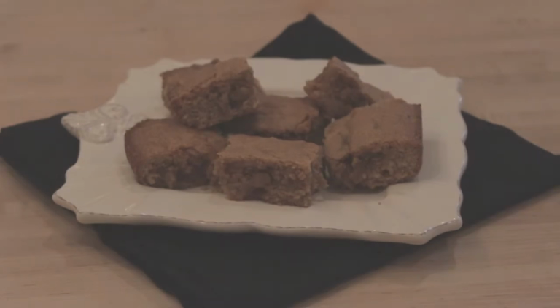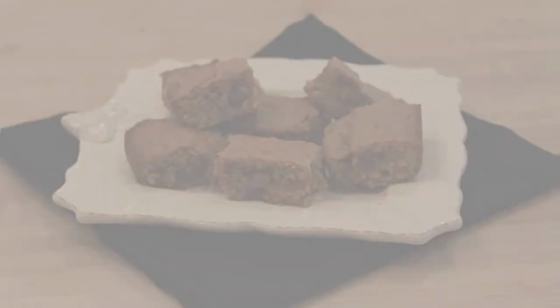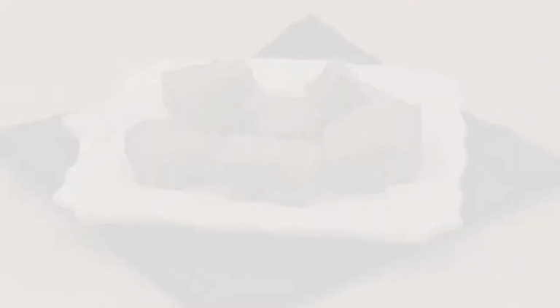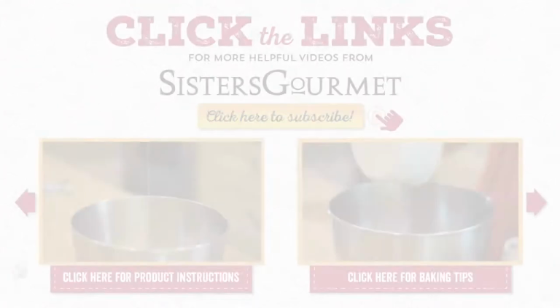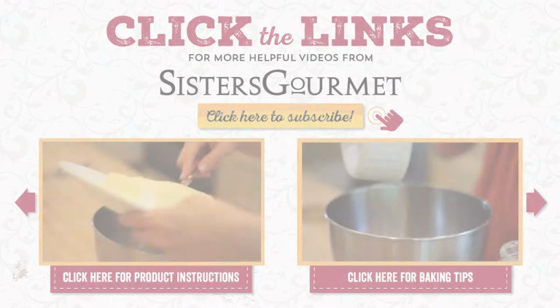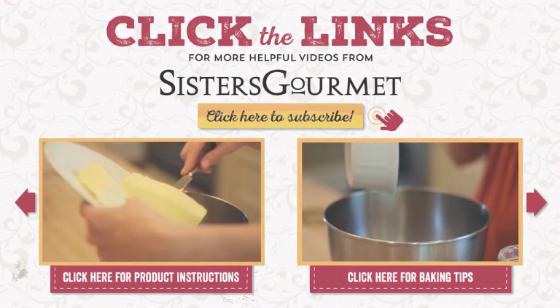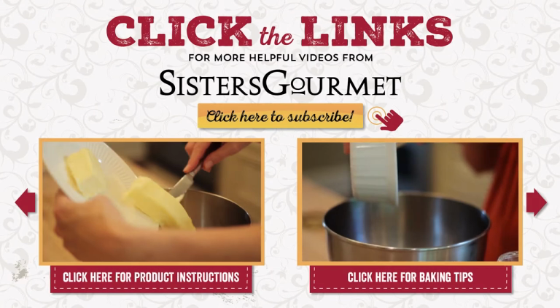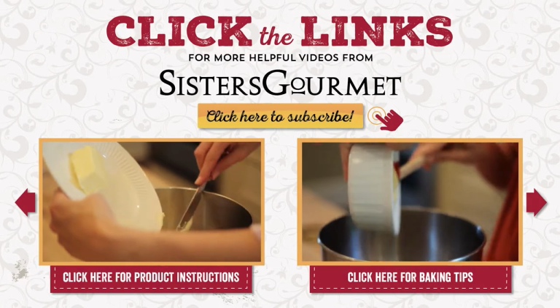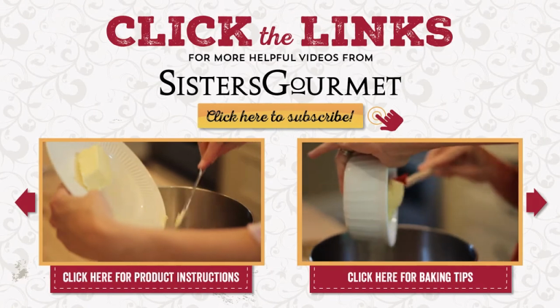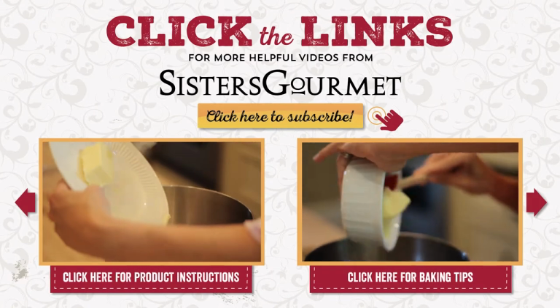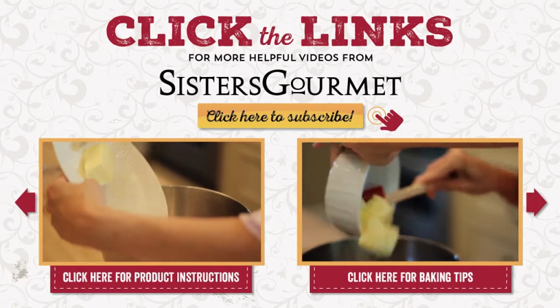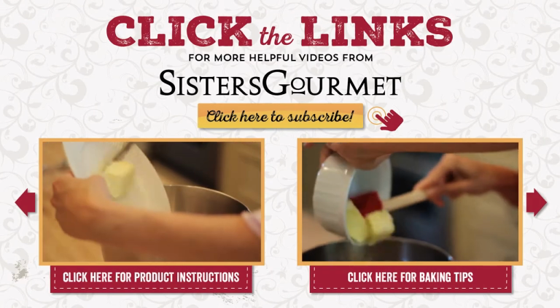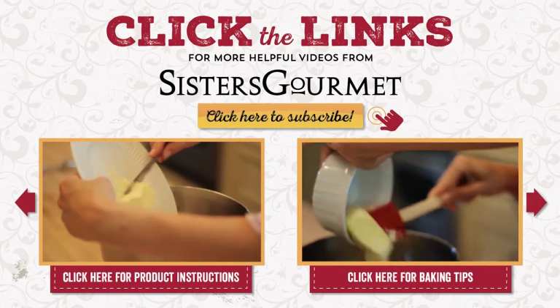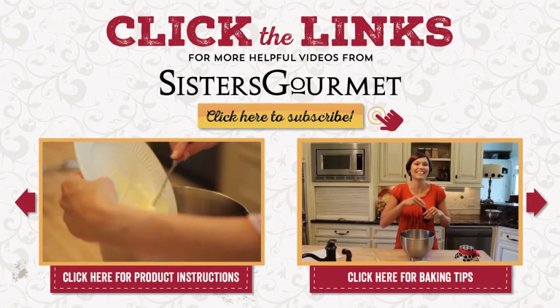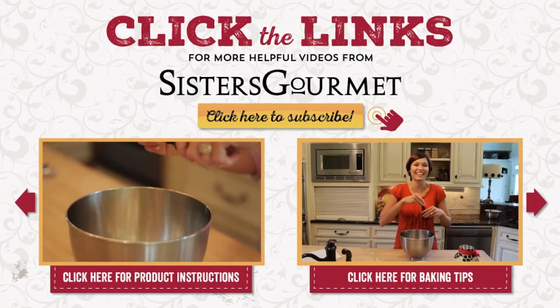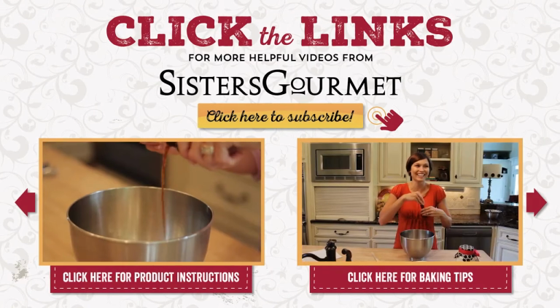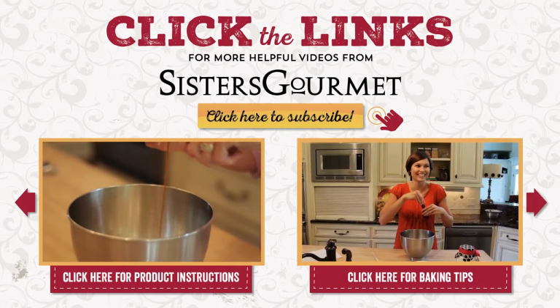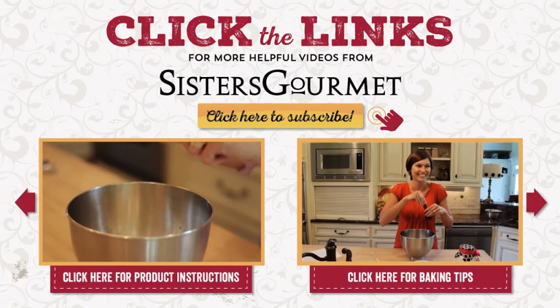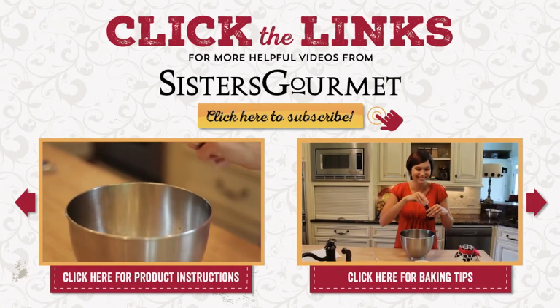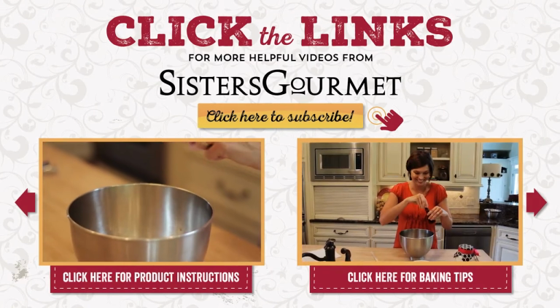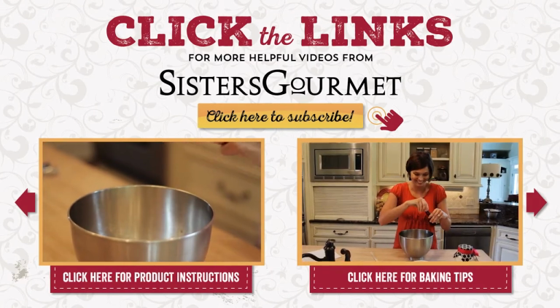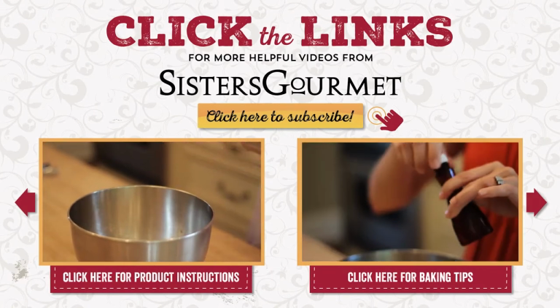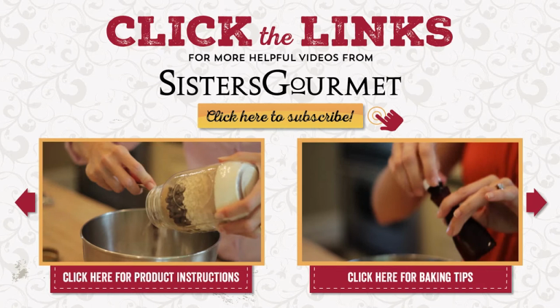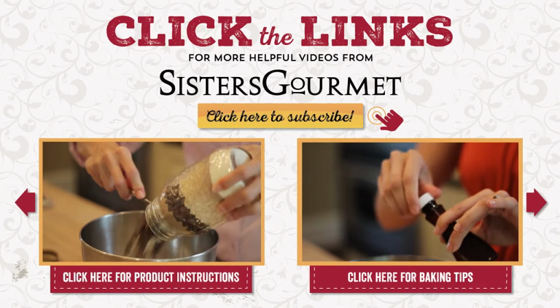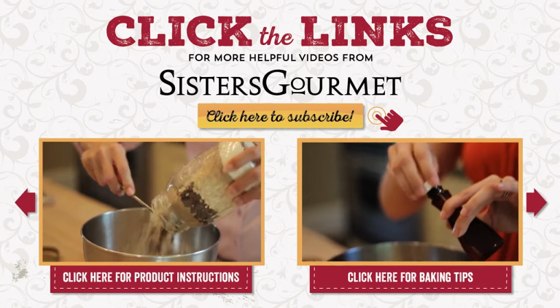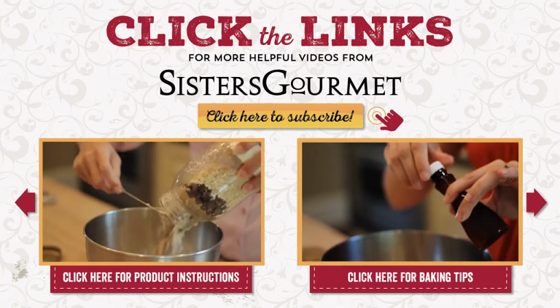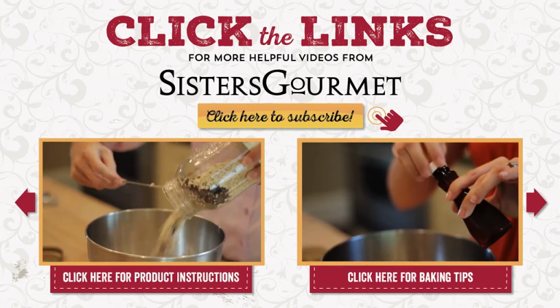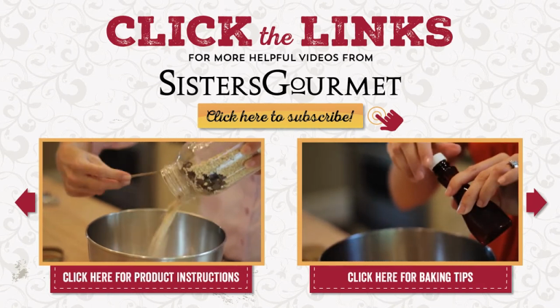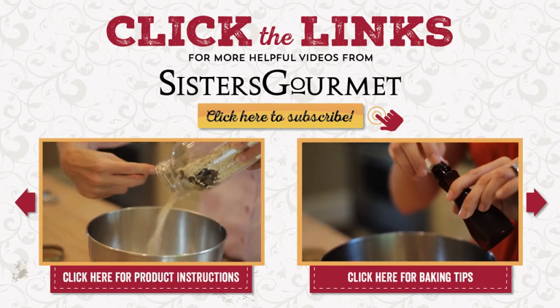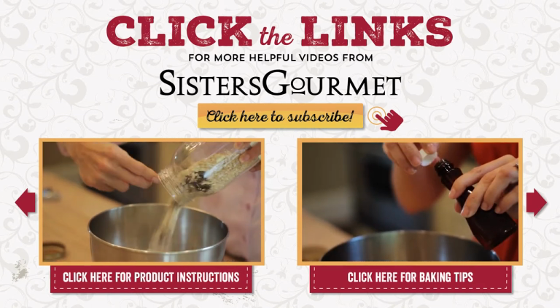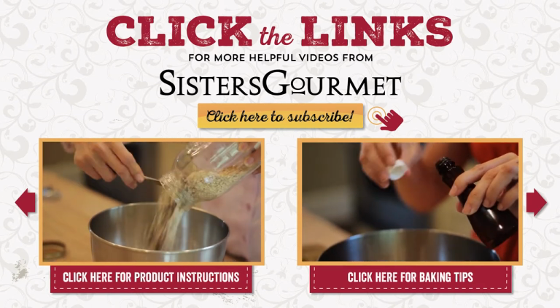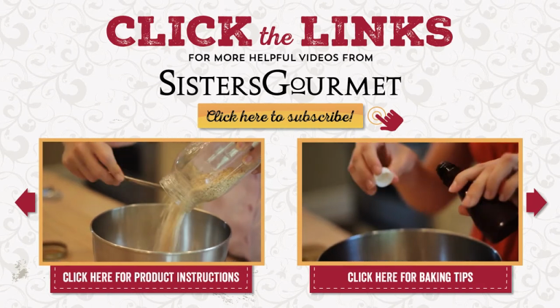Sisters Gourmet — we make it easy for you to make it homemade. Subscribe to our channel for more product information and baking tips.